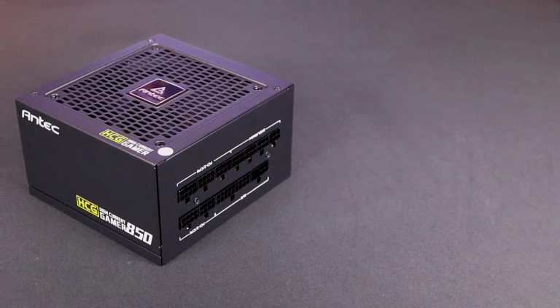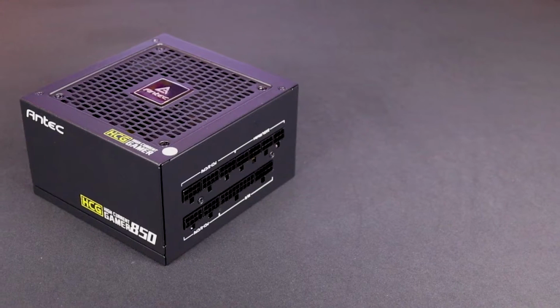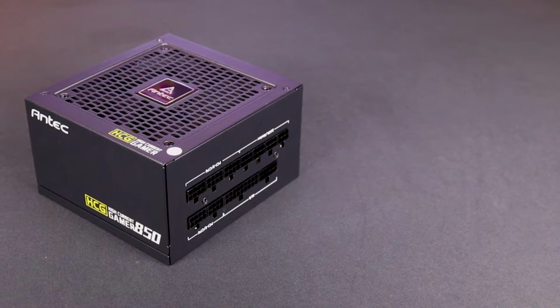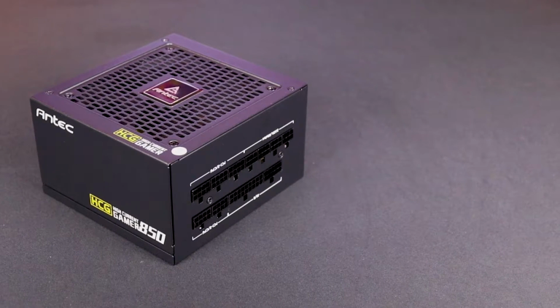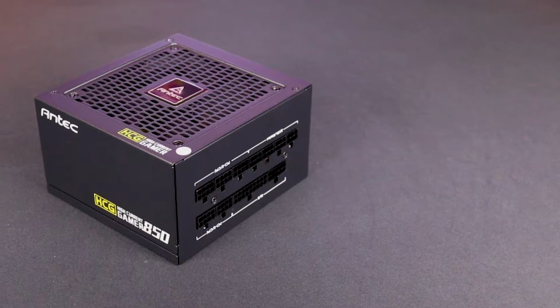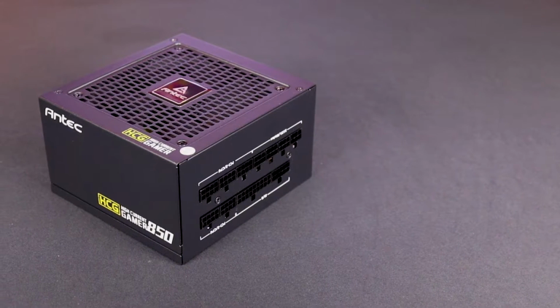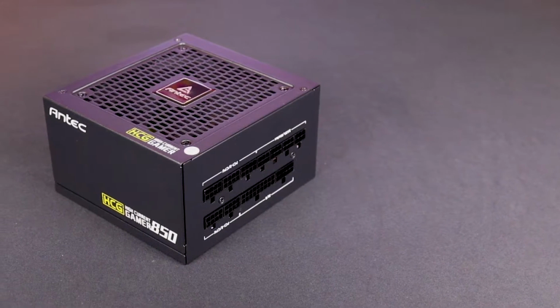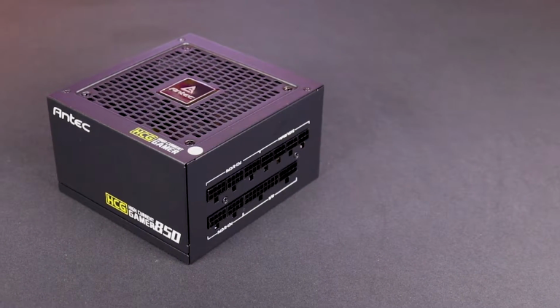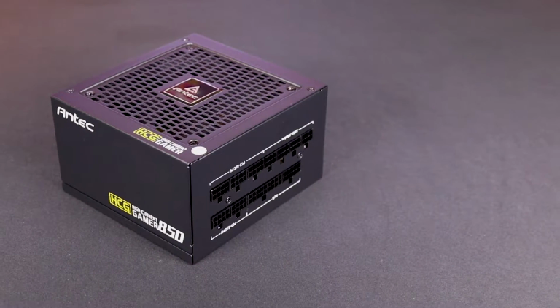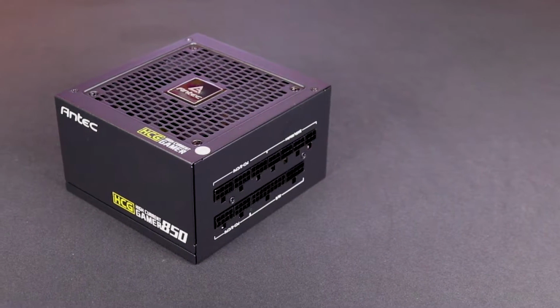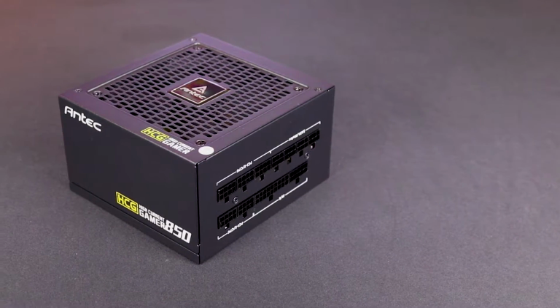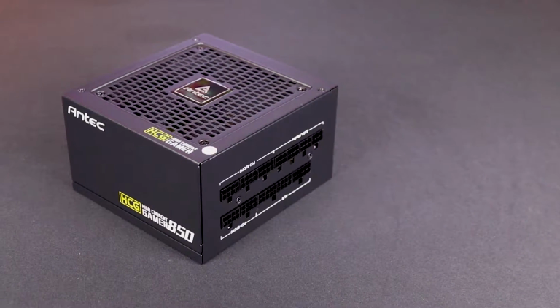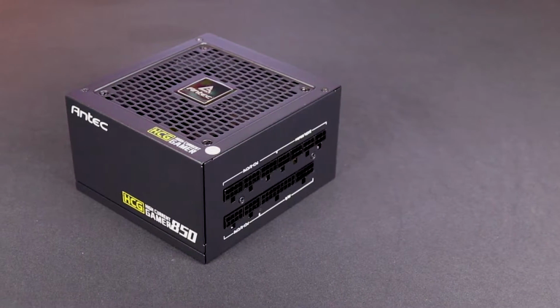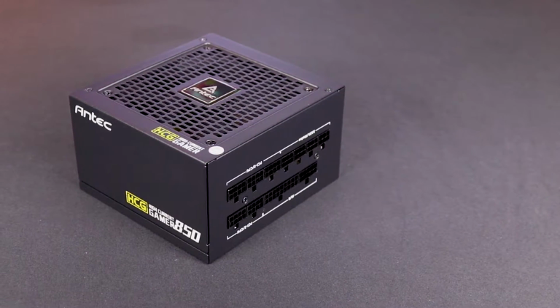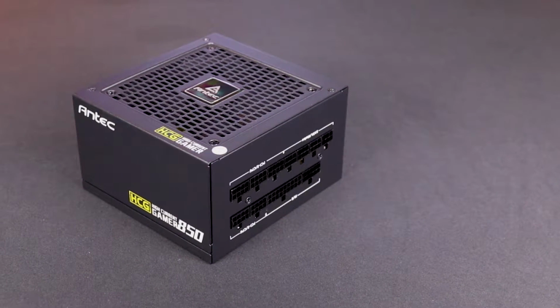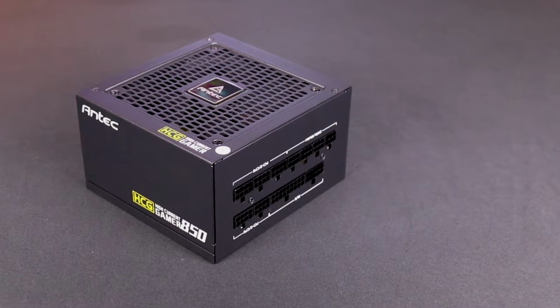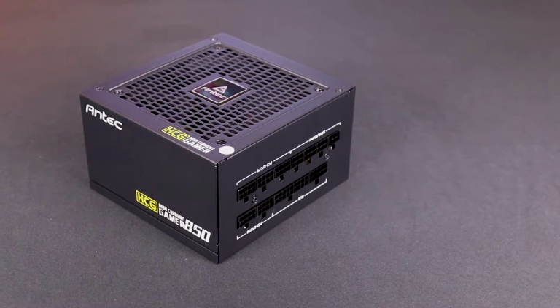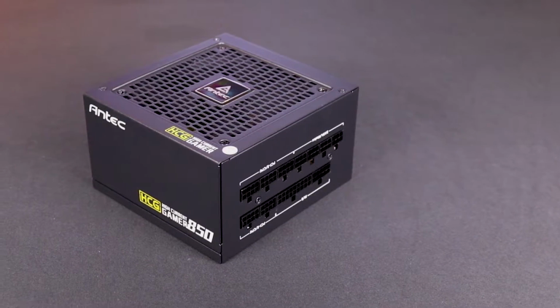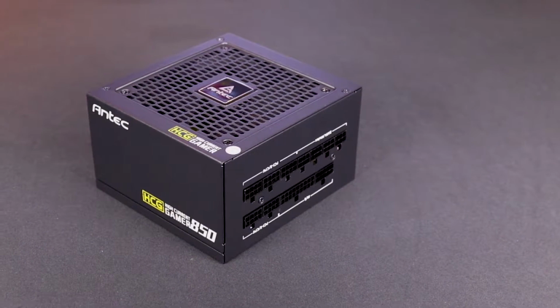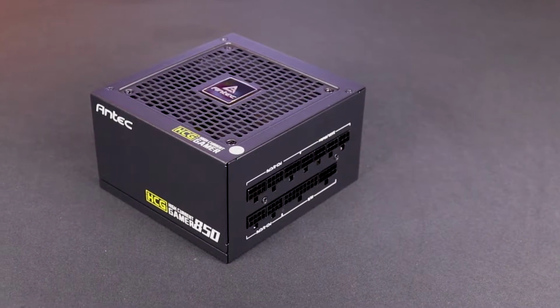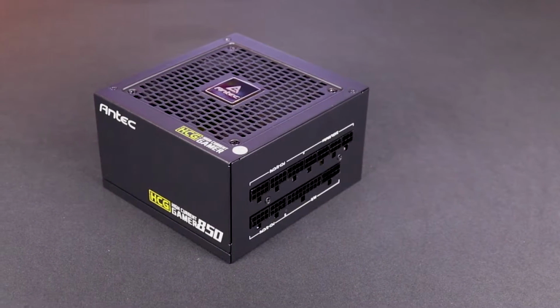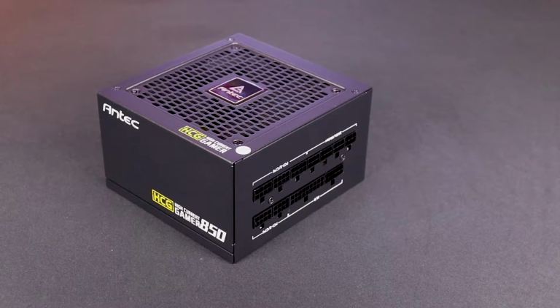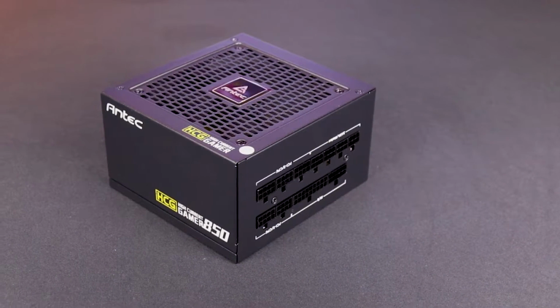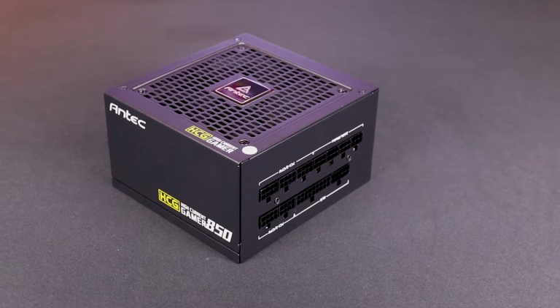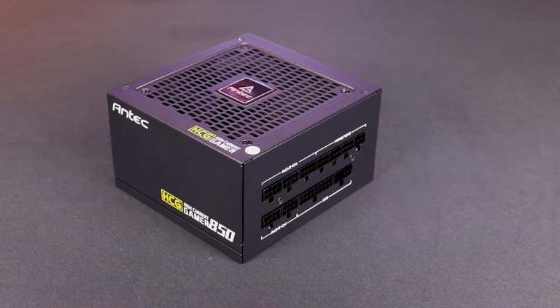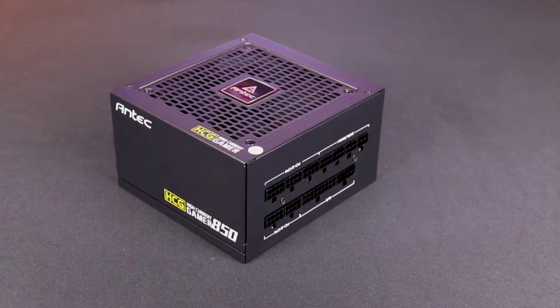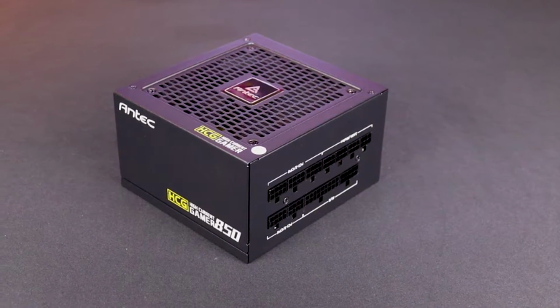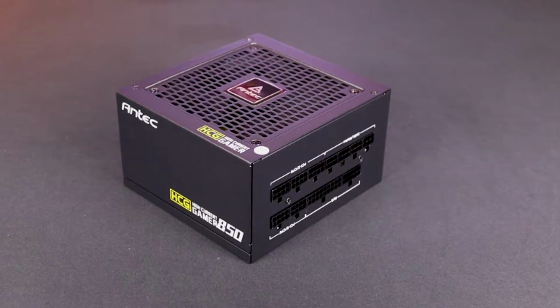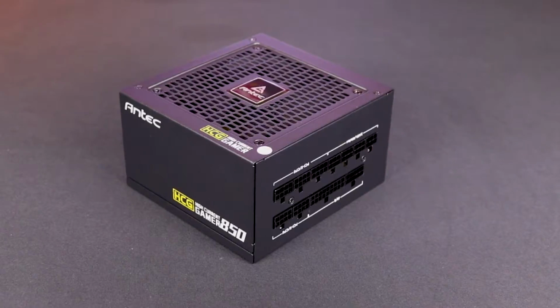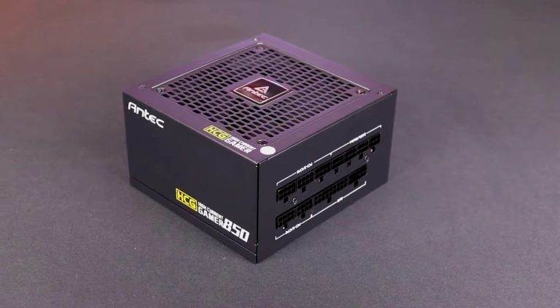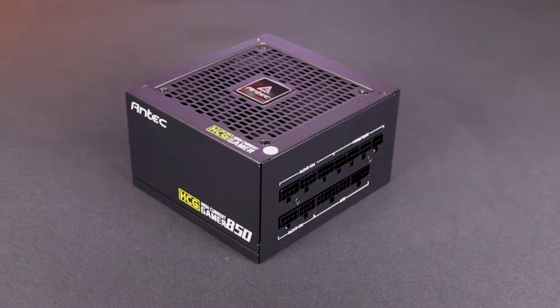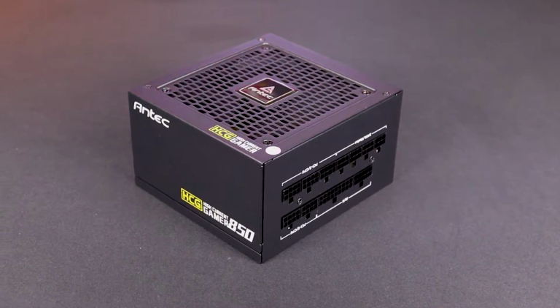I needed a new power supply and I begged Uncle Antec to send me a 700 Watt, so they sent me this instead.